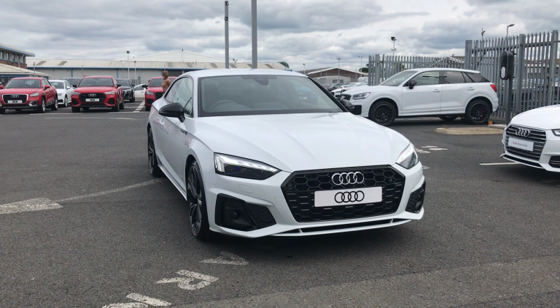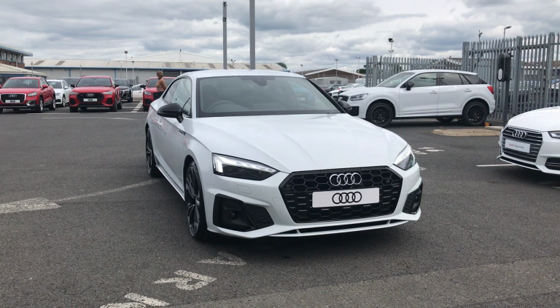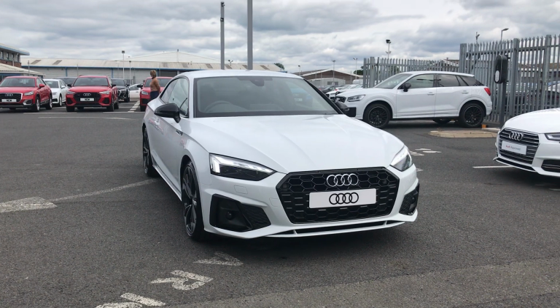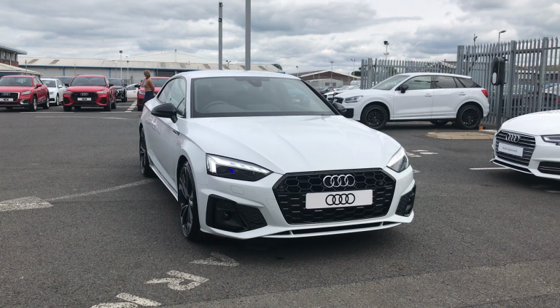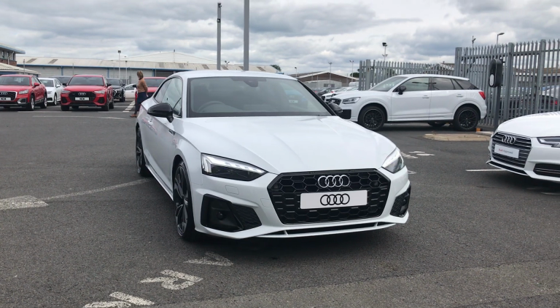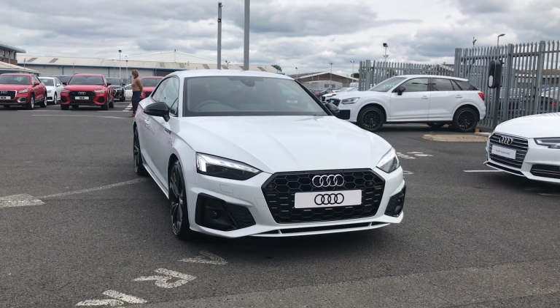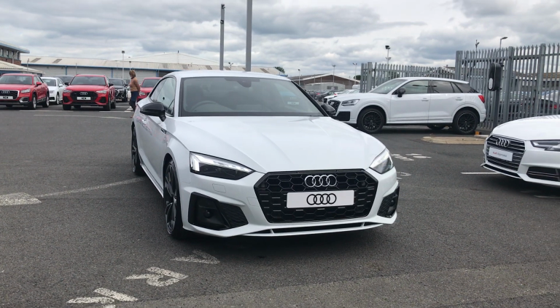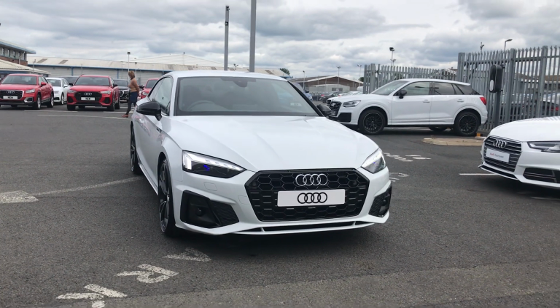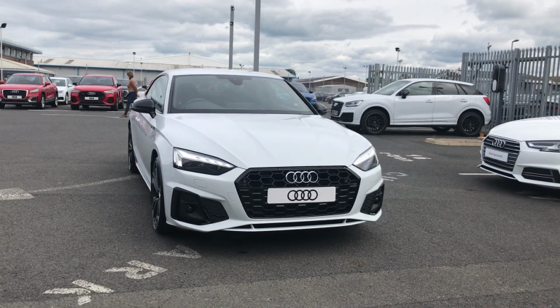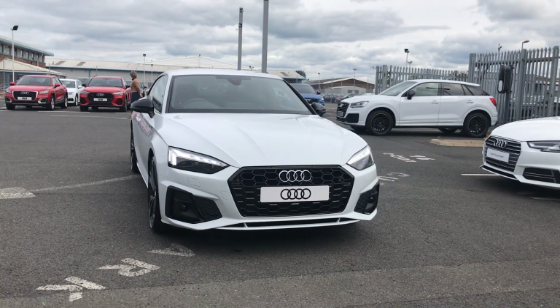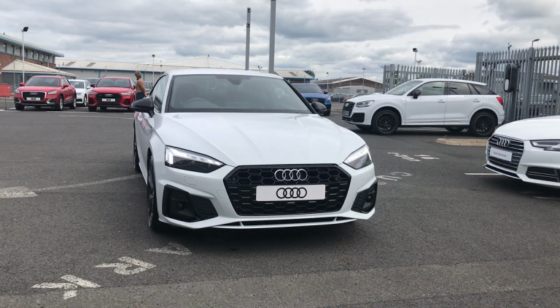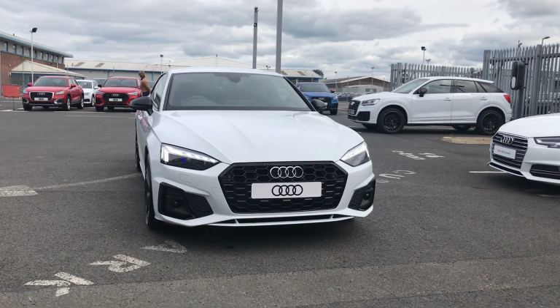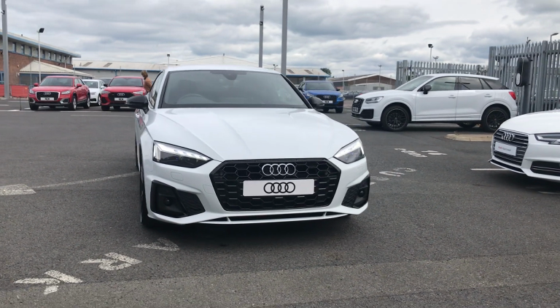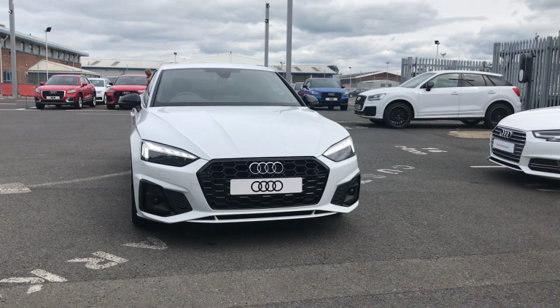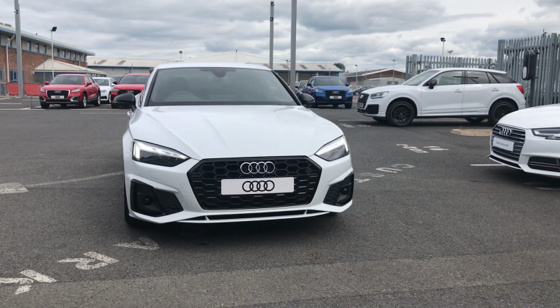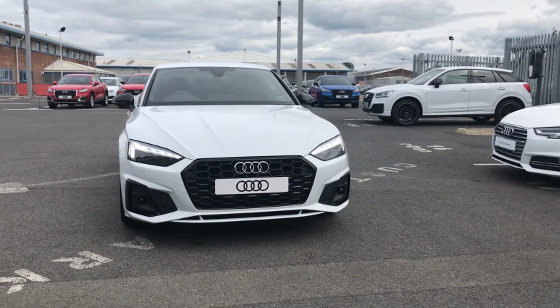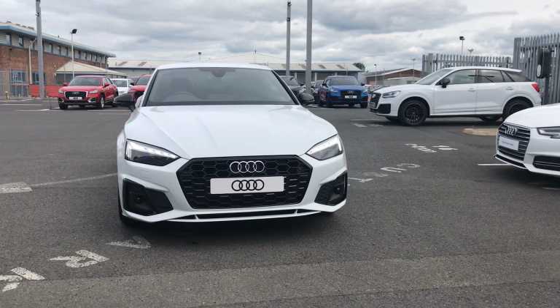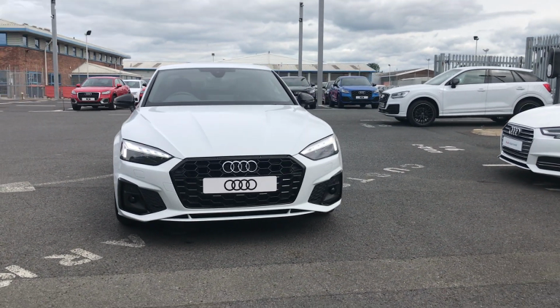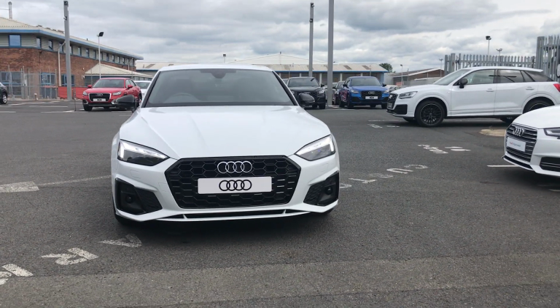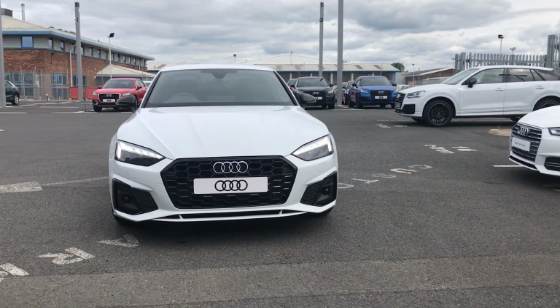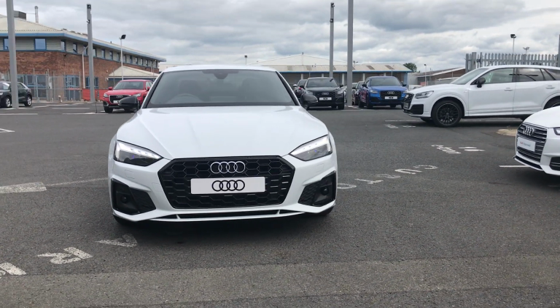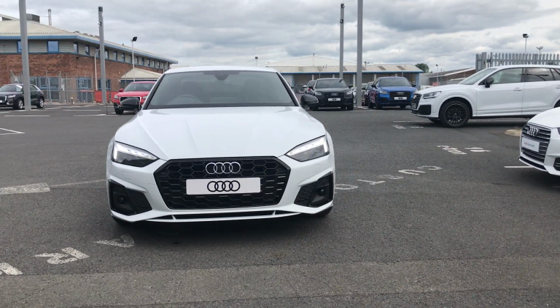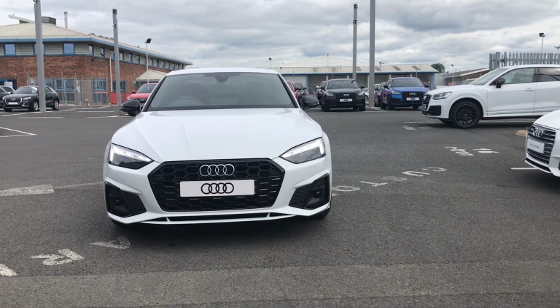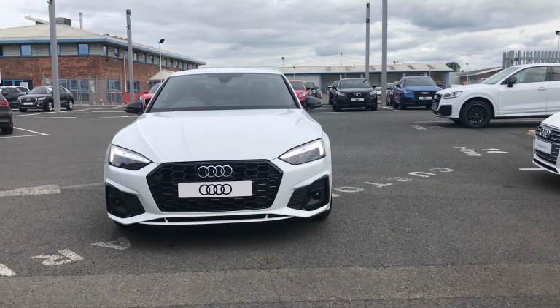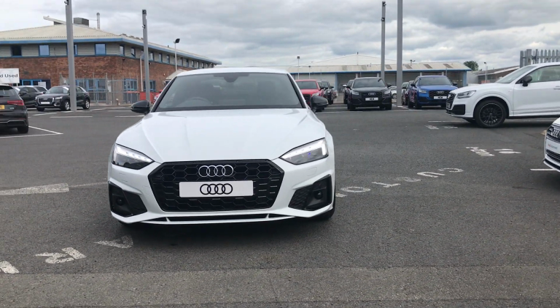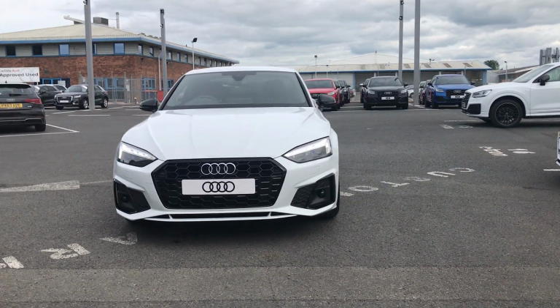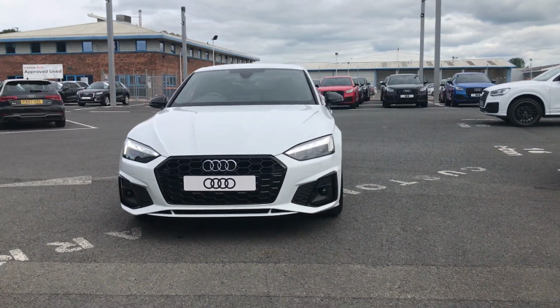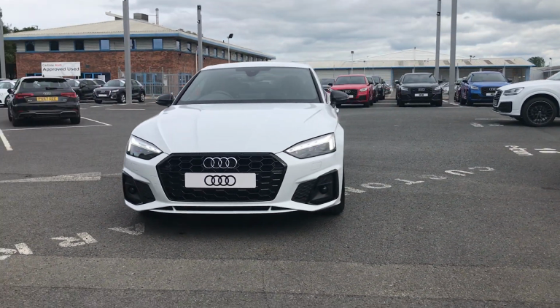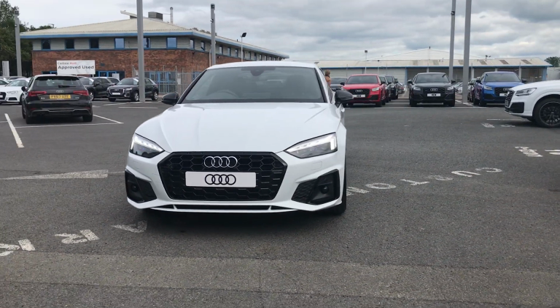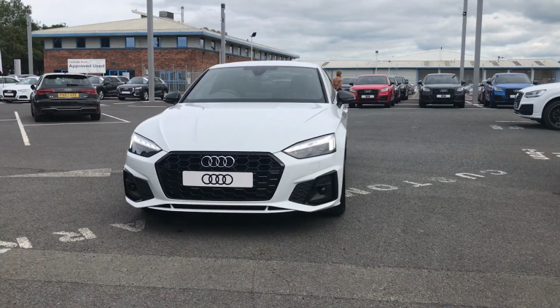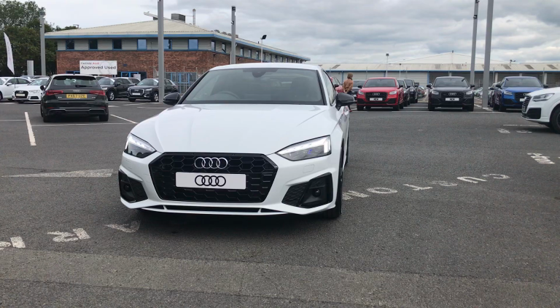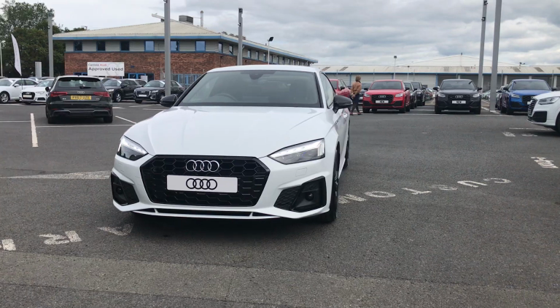Welcome to Carlyle Audi. Today I'm going to be showing you around this brand new A5 Coupe Edition 1.